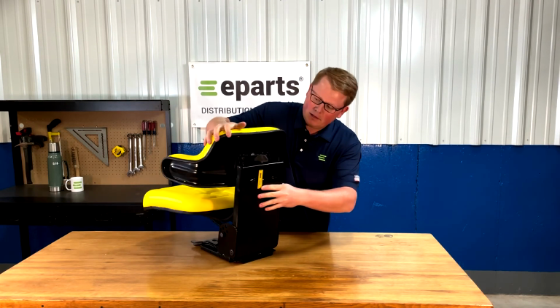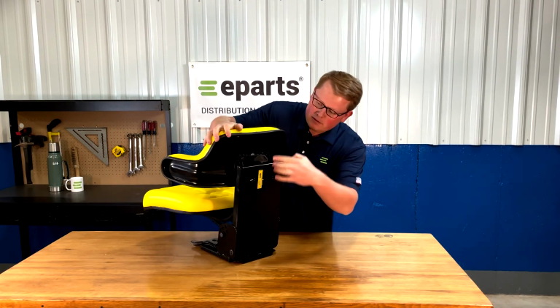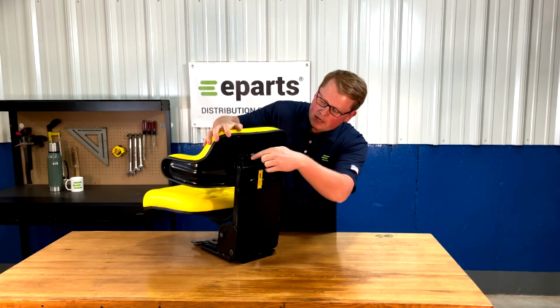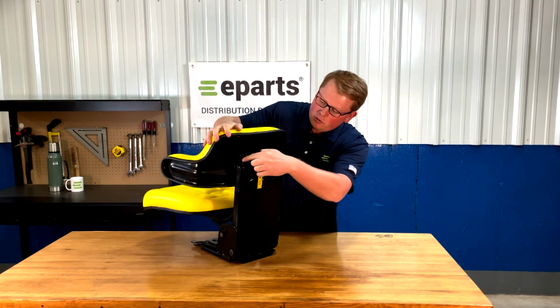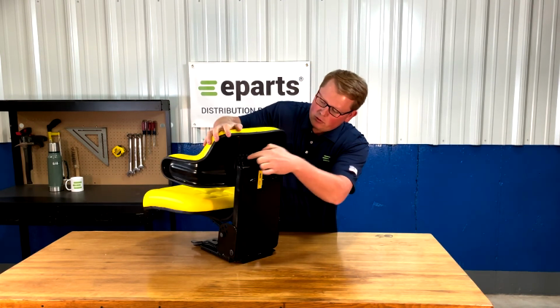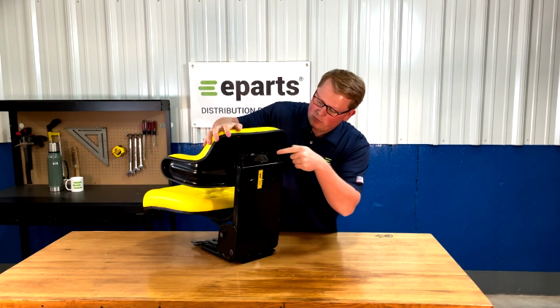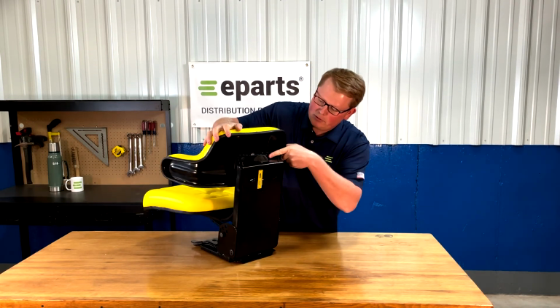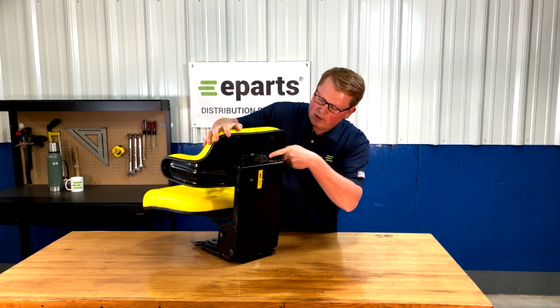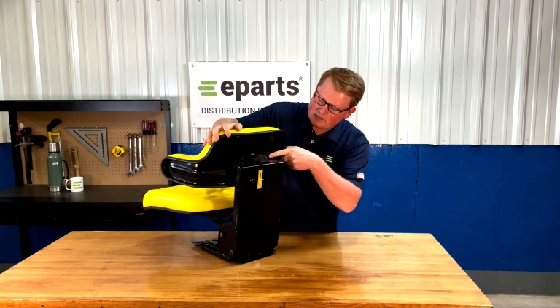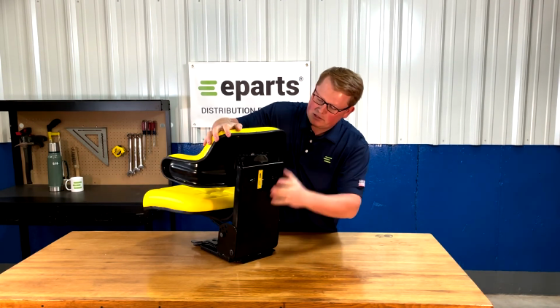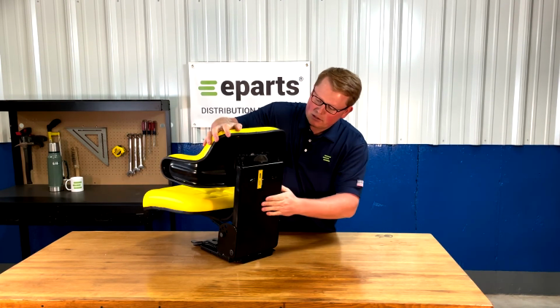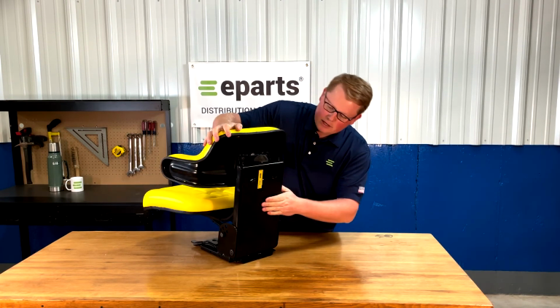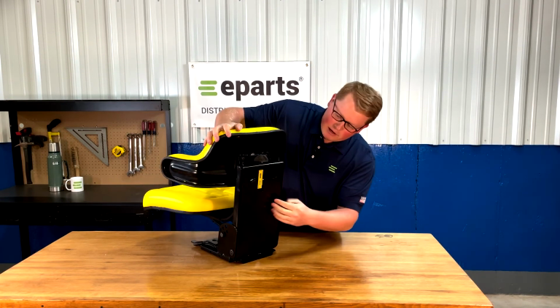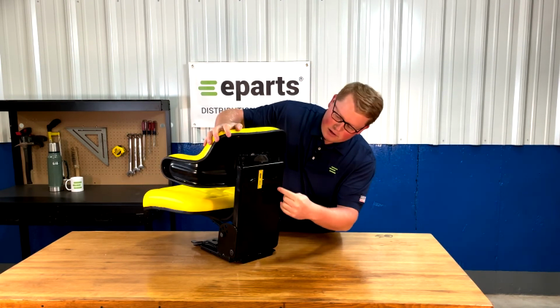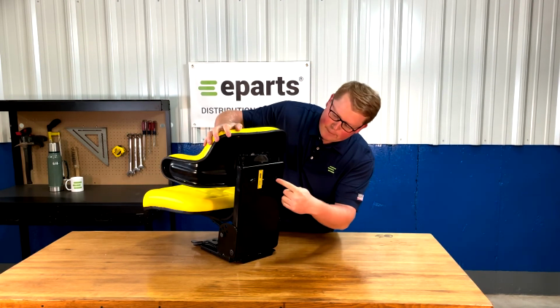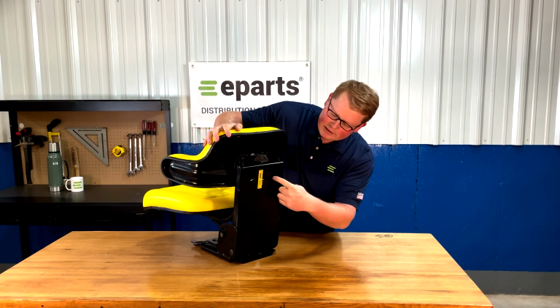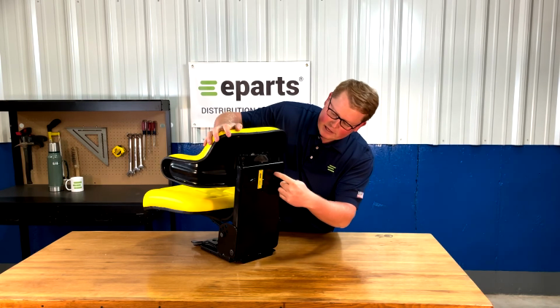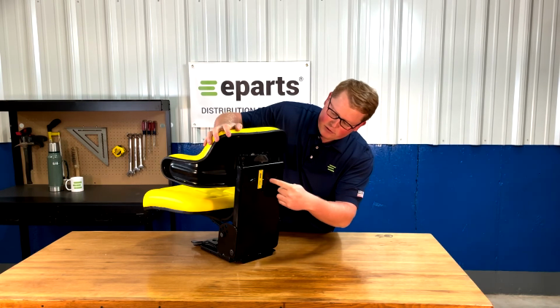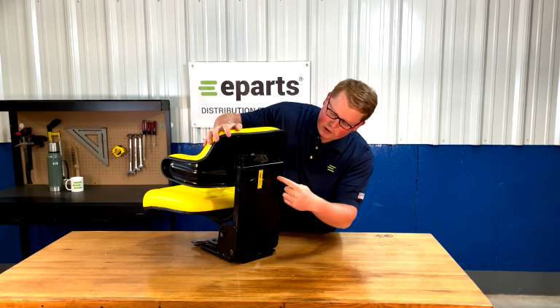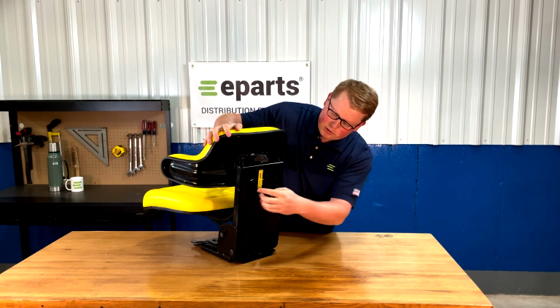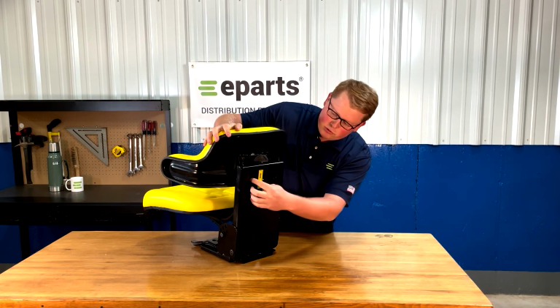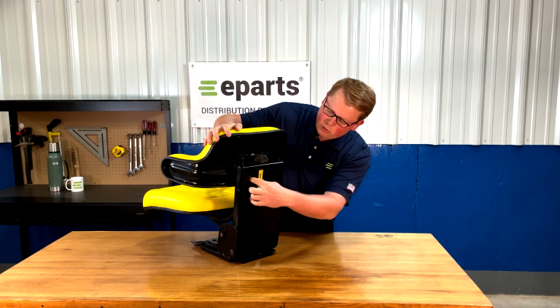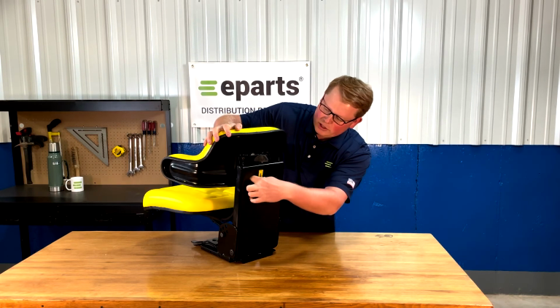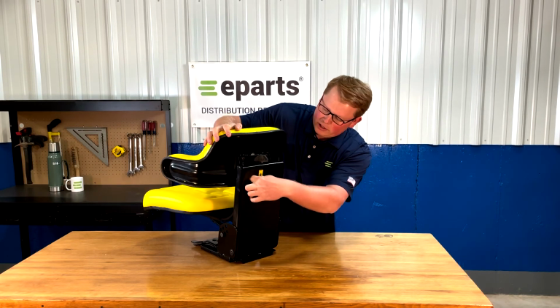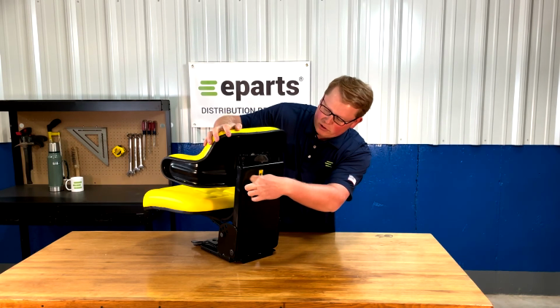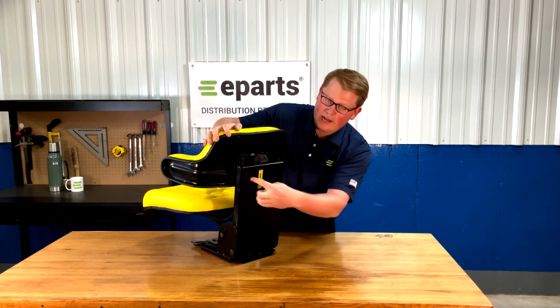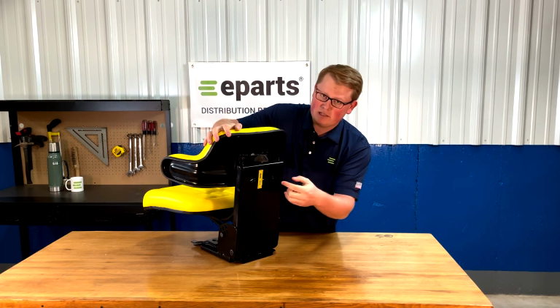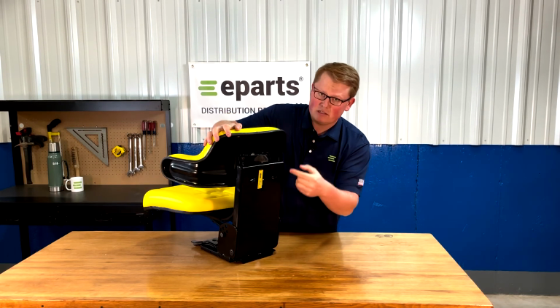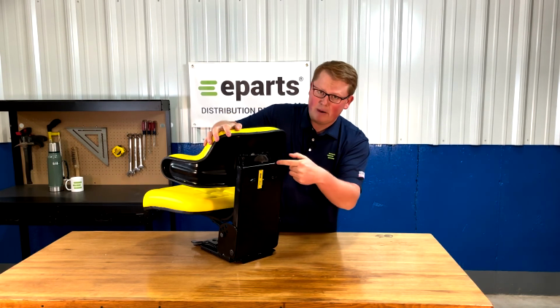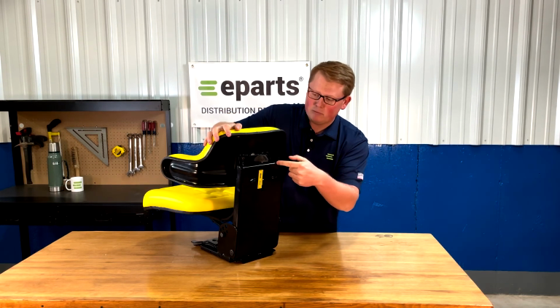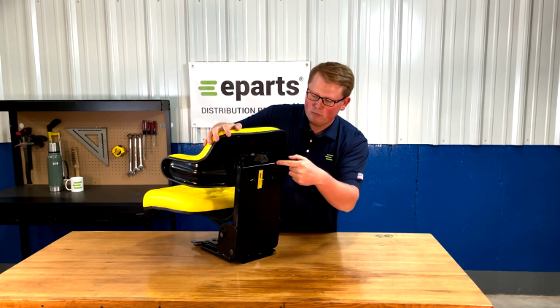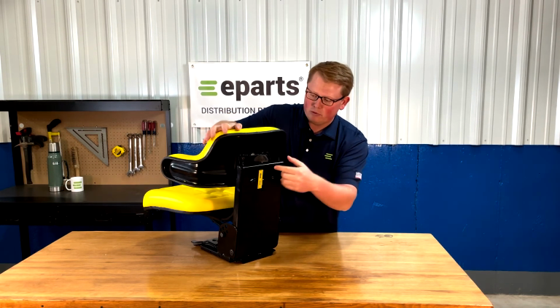The top two bolts you'll be able to access here, and then on the back side of the frame there are two holes where you can access the bottom two bolts.